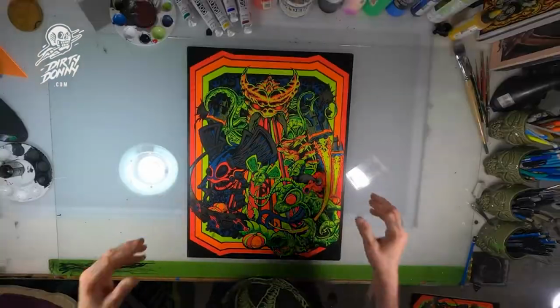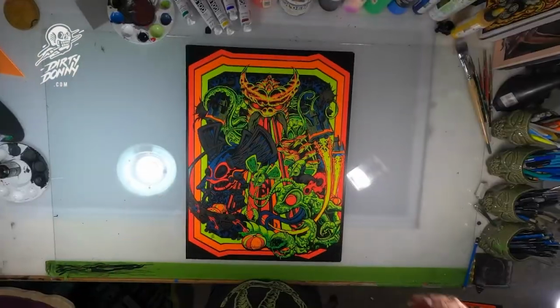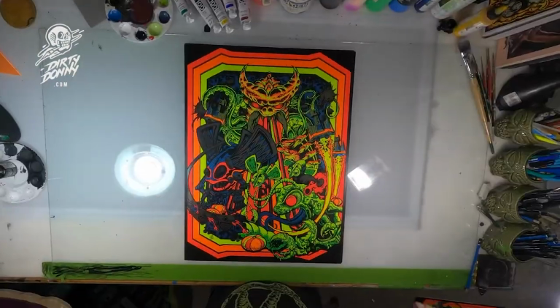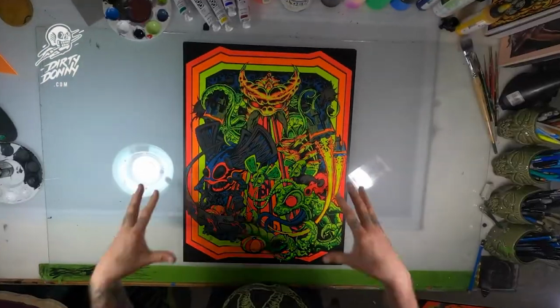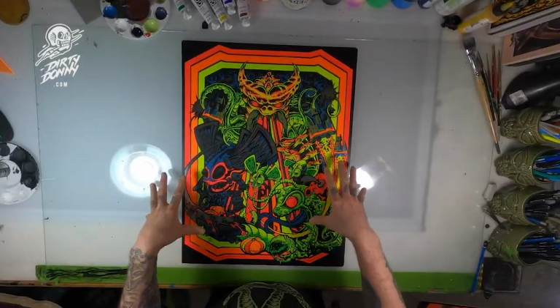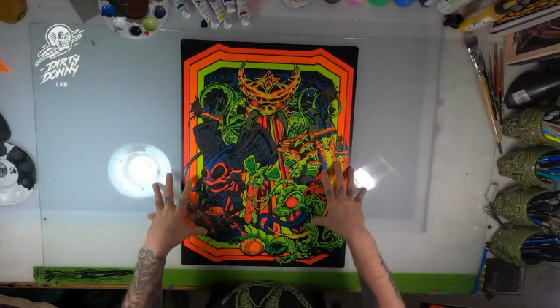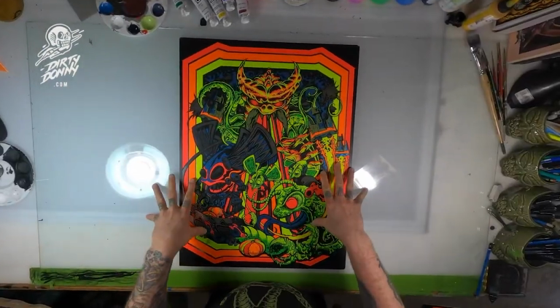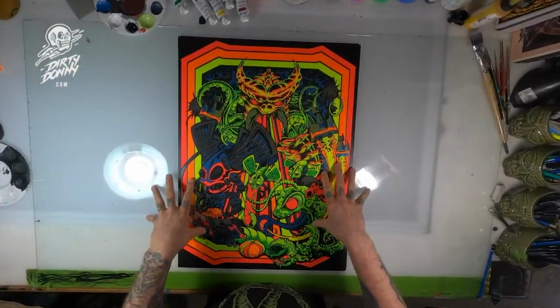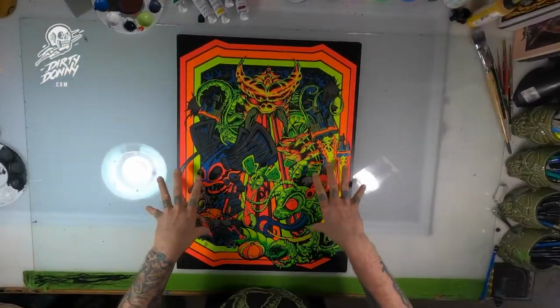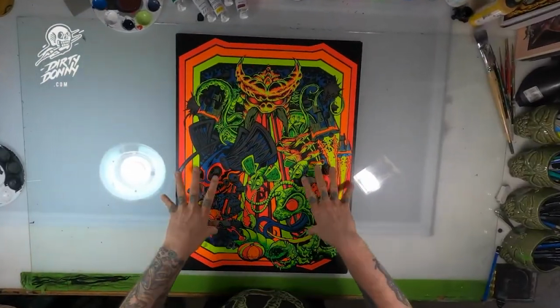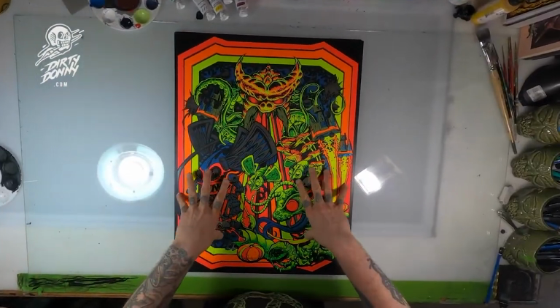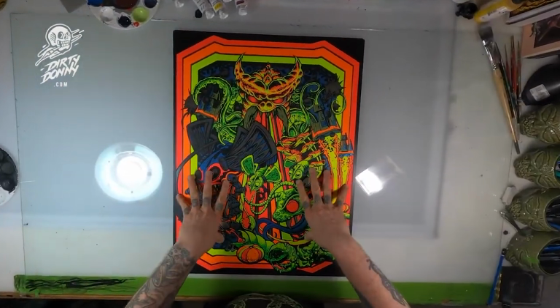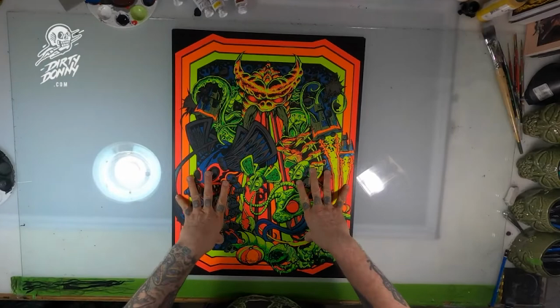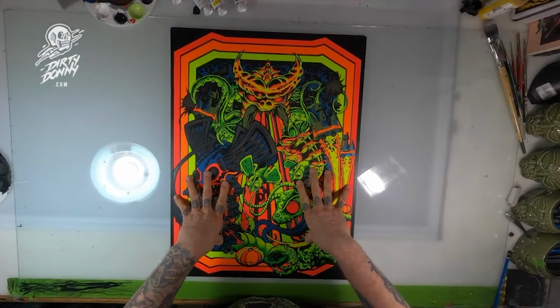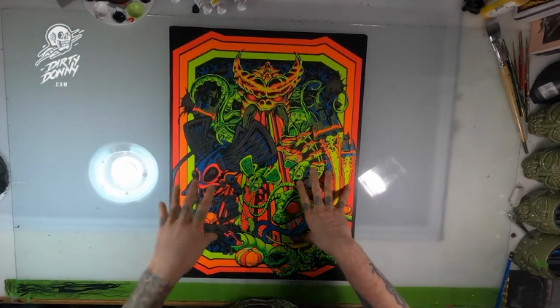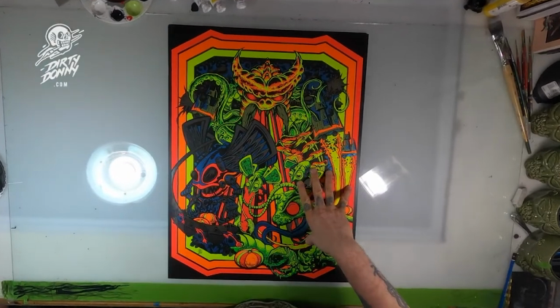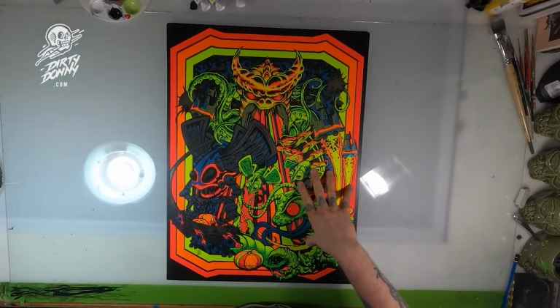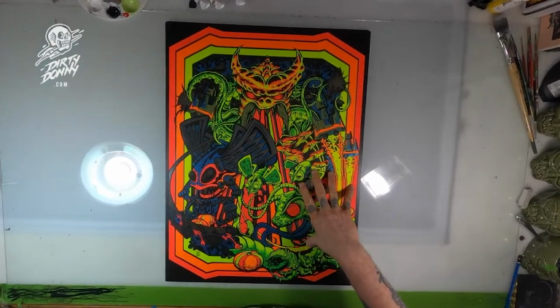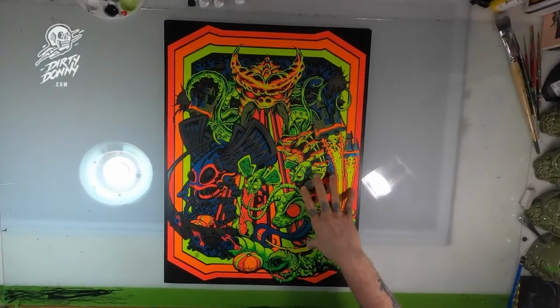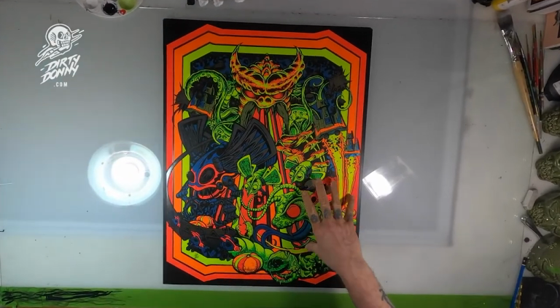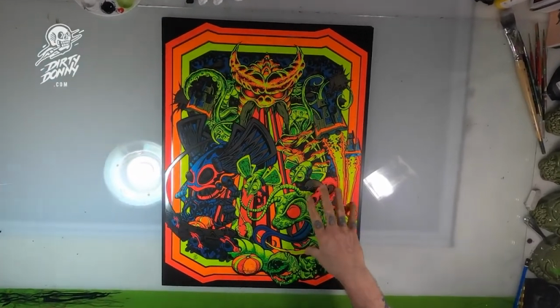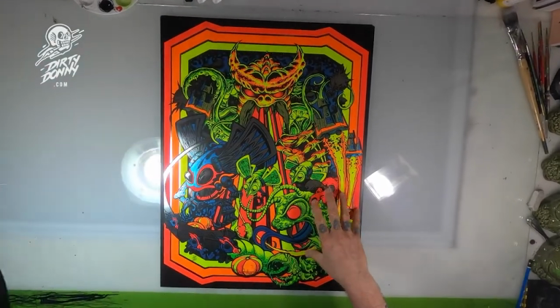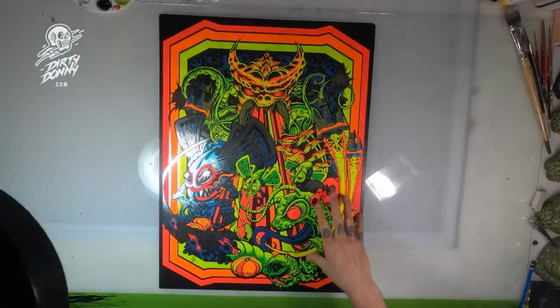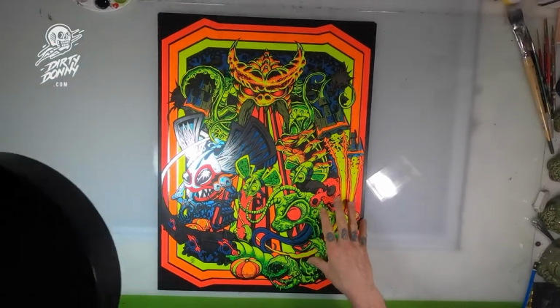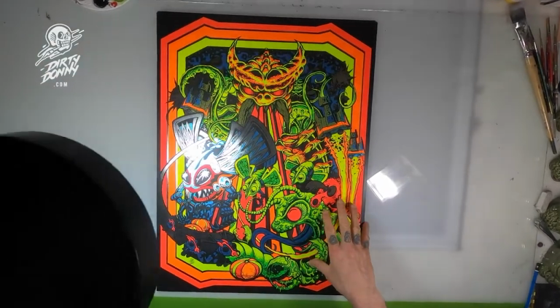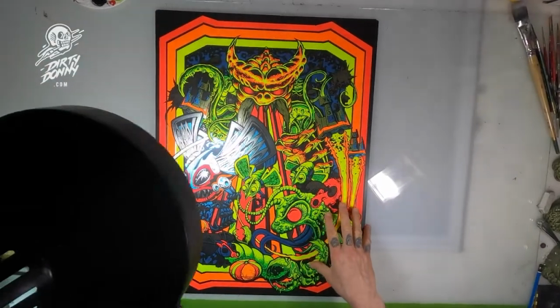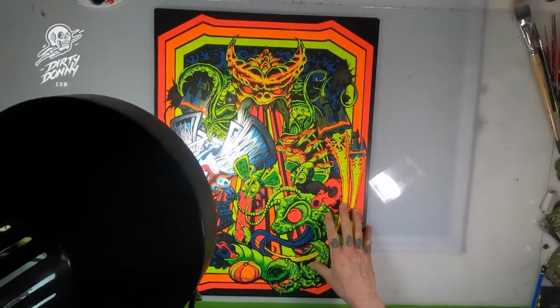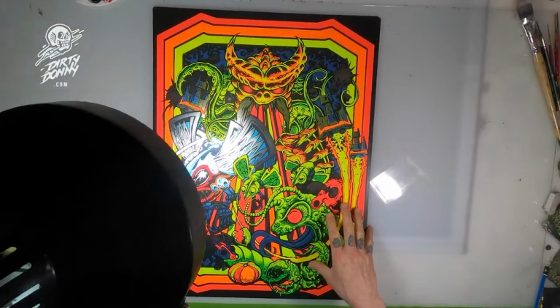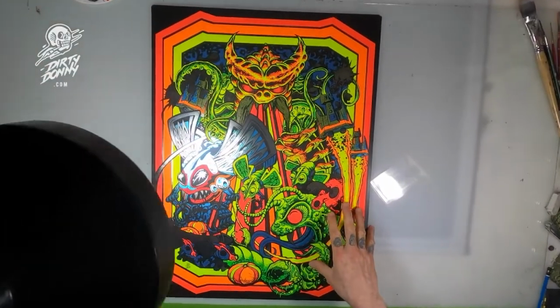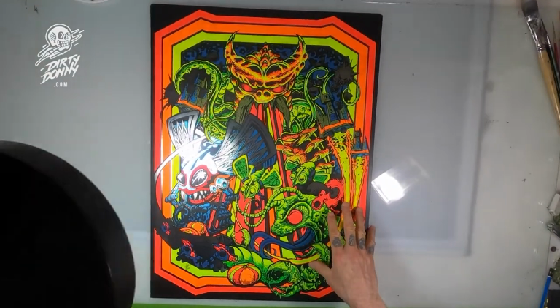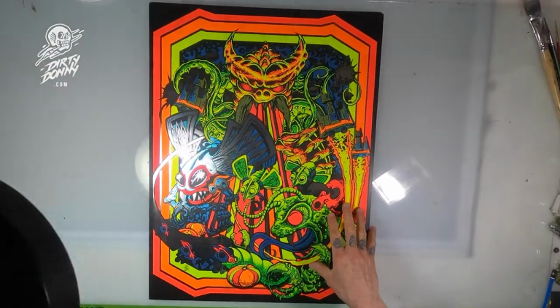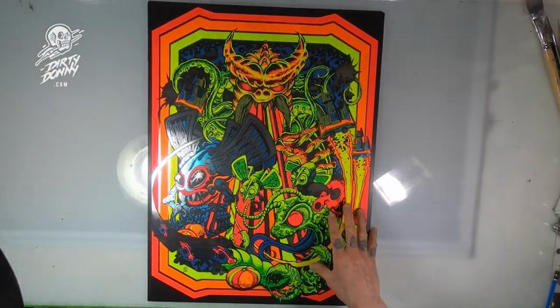And we have the Chrome Edition — again, only 10 of these made. Once they're gone, they're gone.